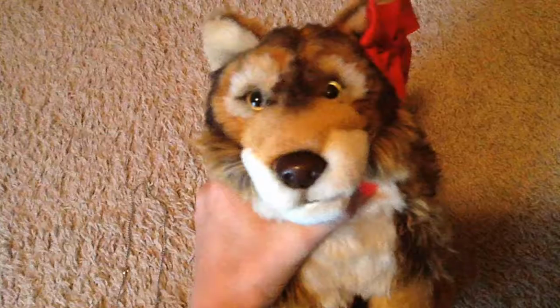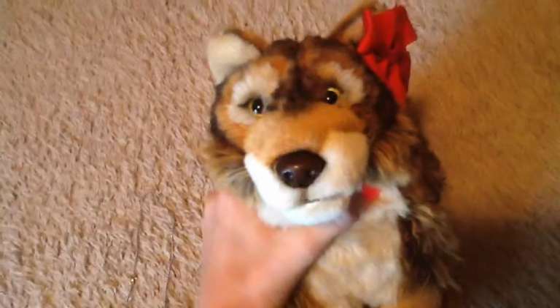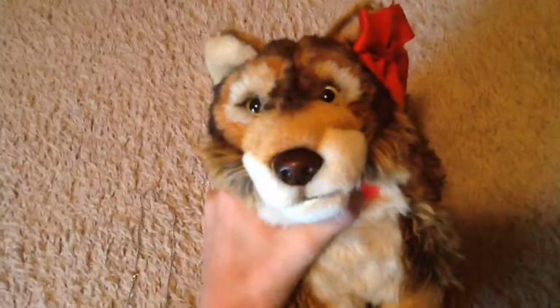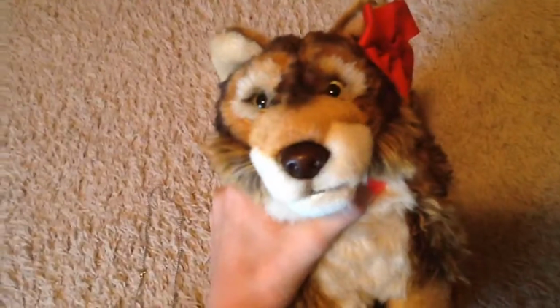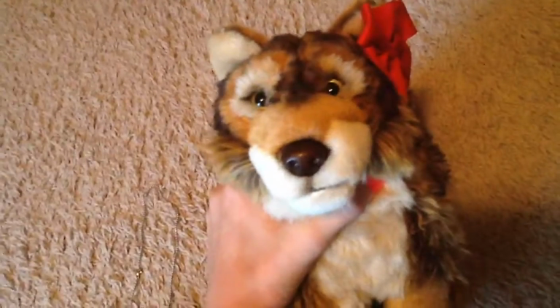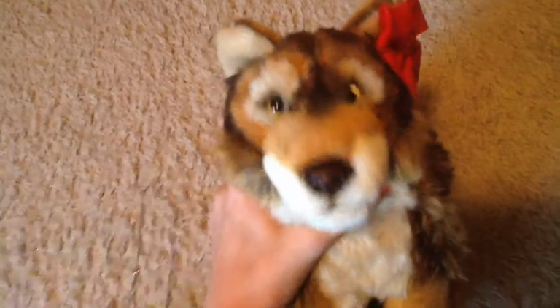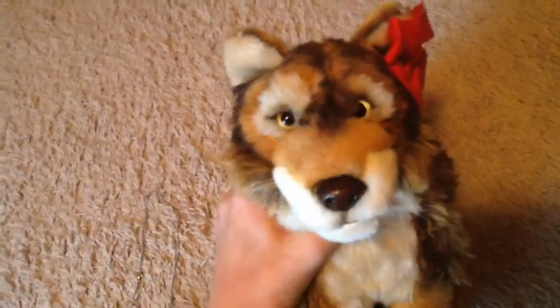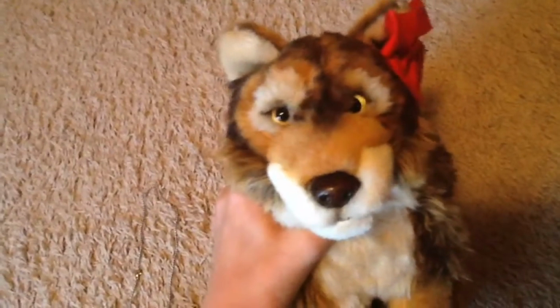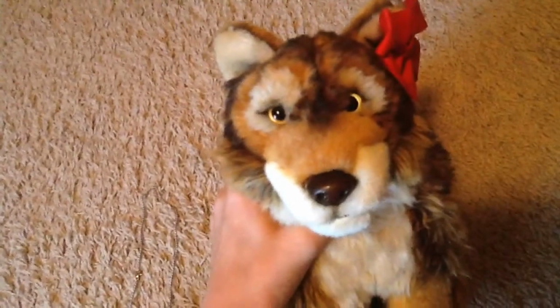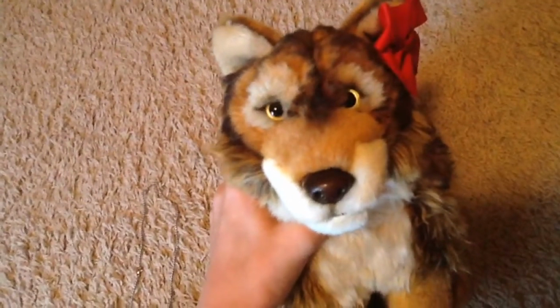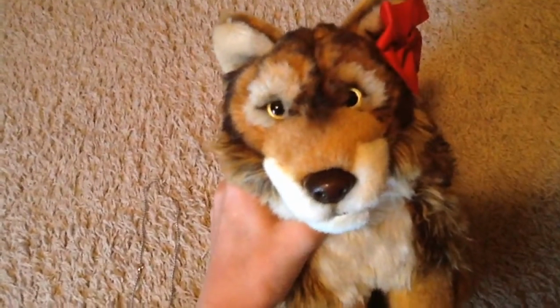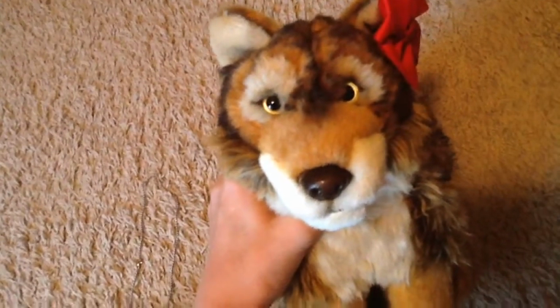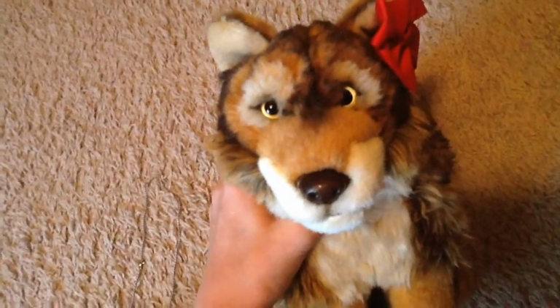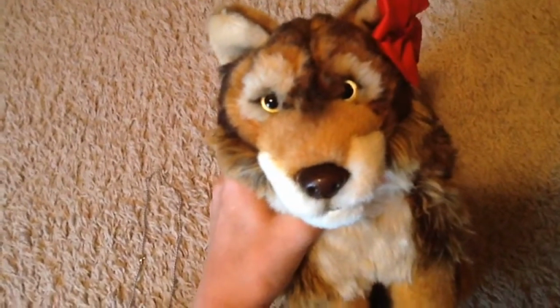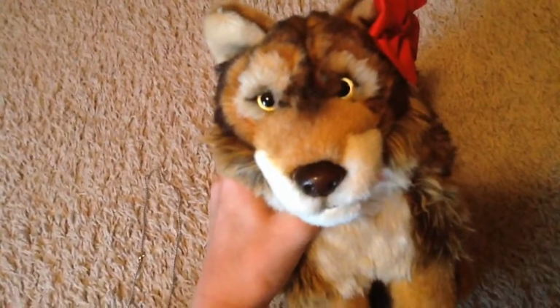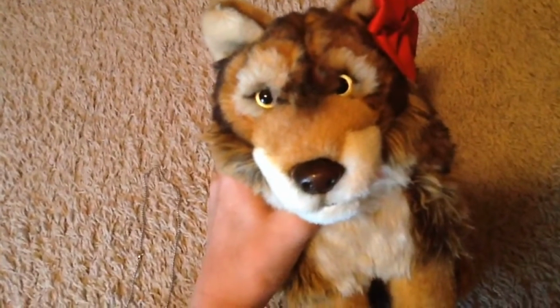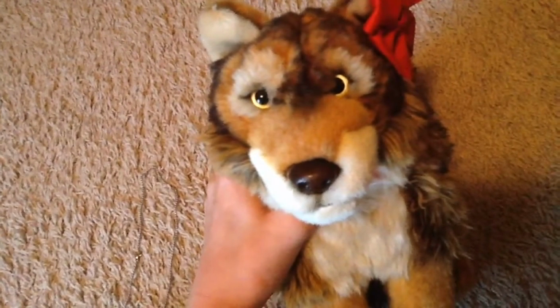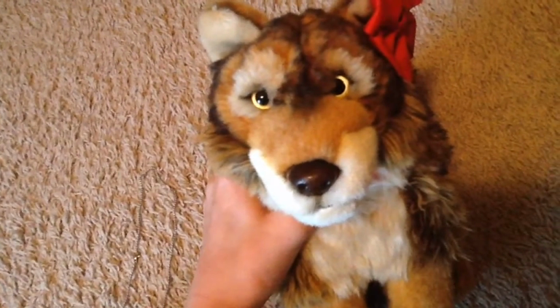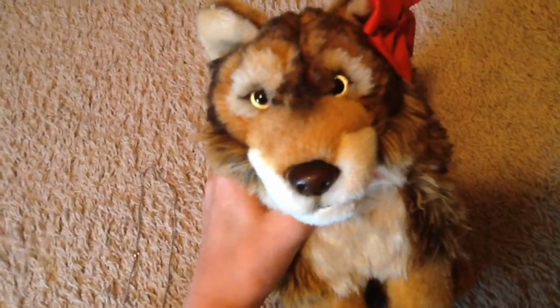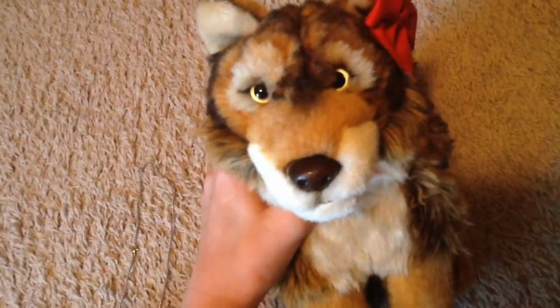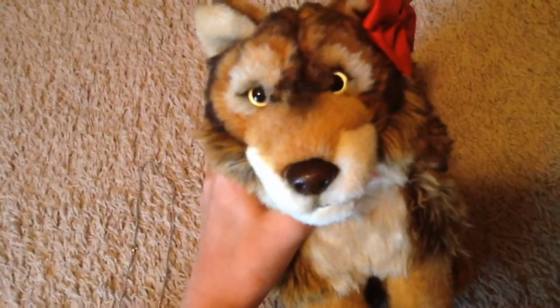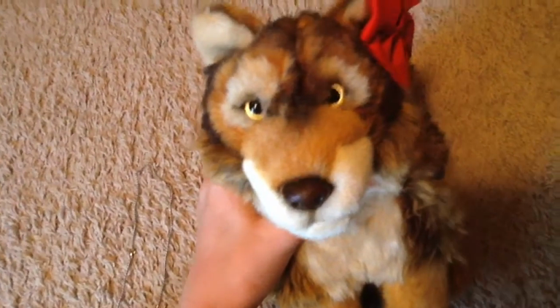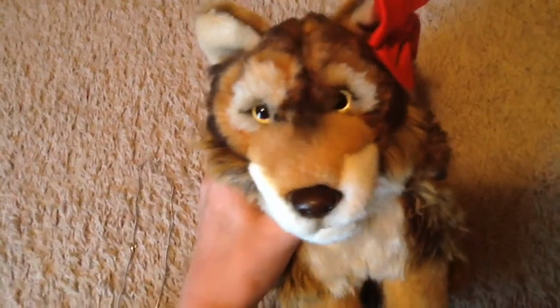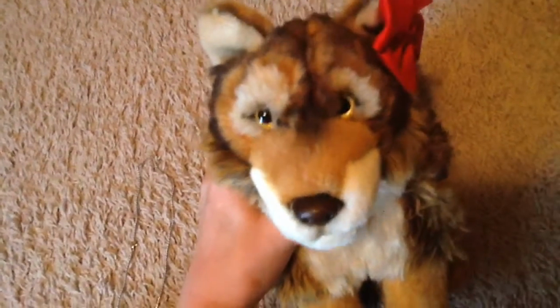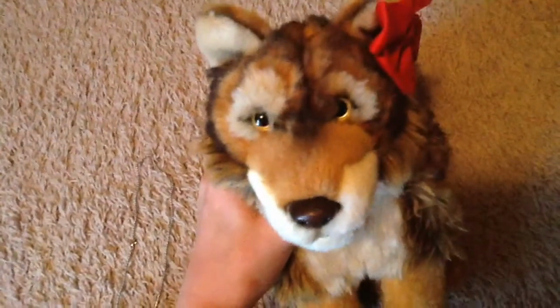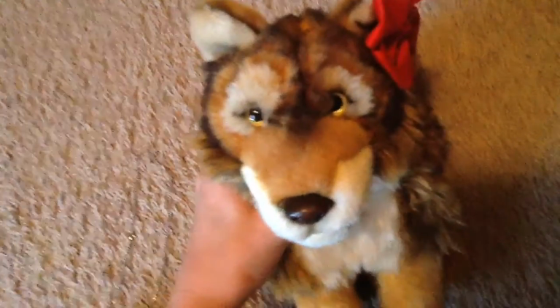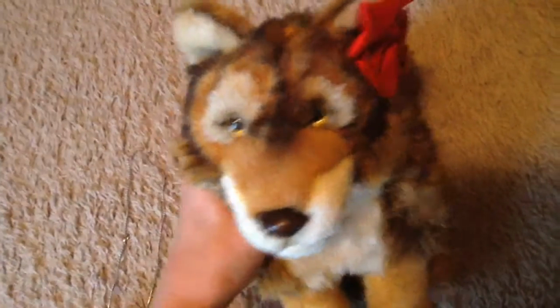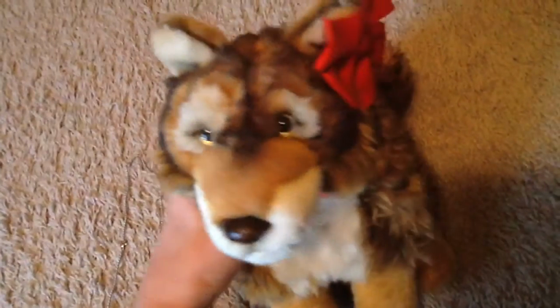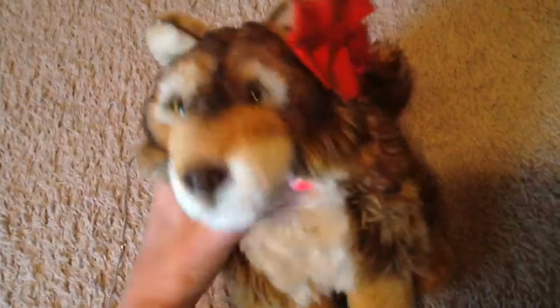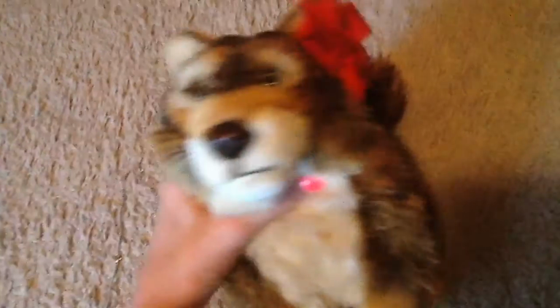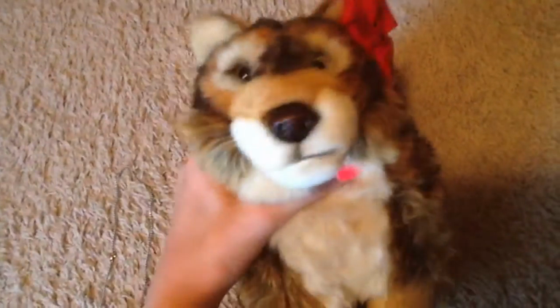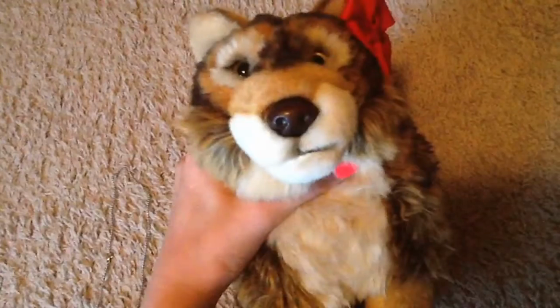Hey guys, it's Grapekins and I'm back for part two of my Christmas haul. Hope you enjoy!